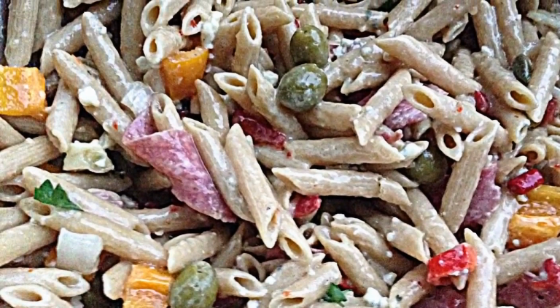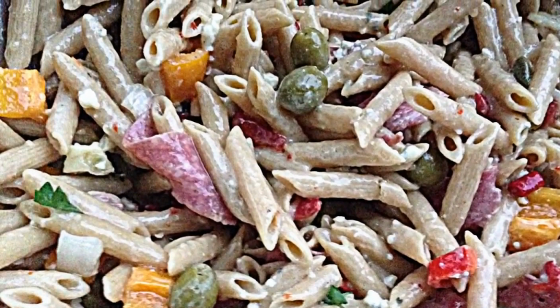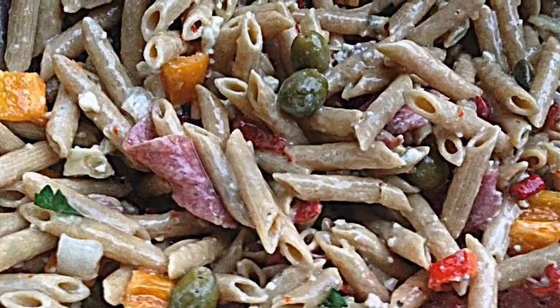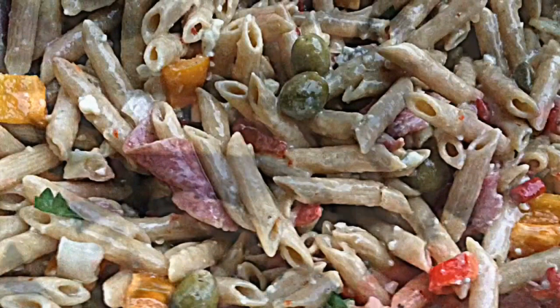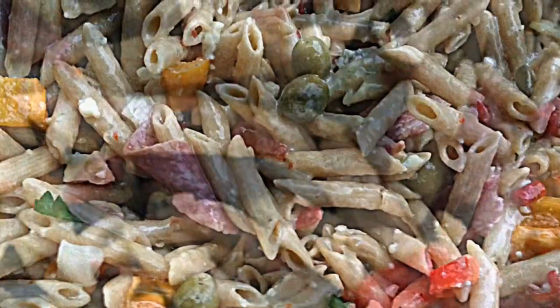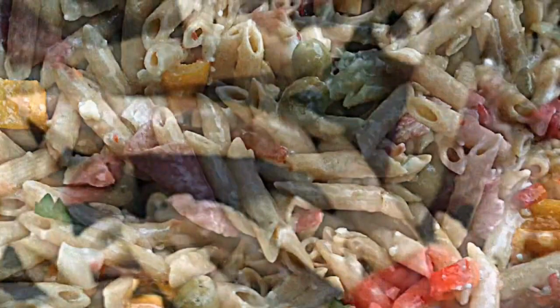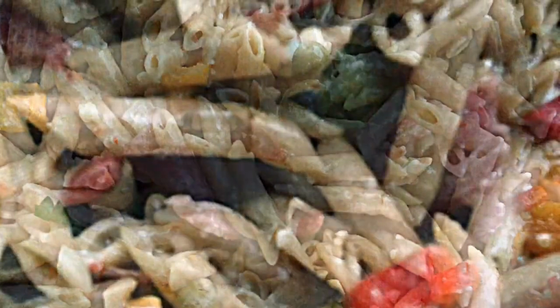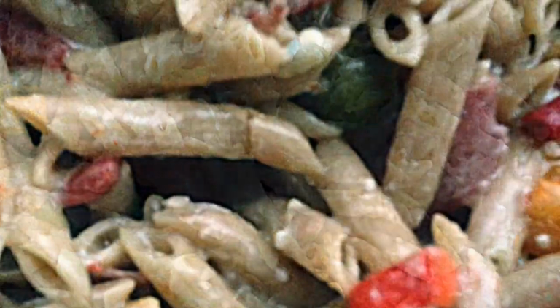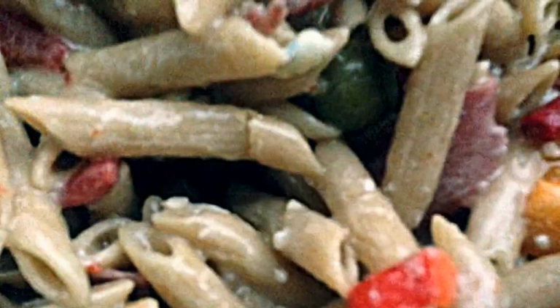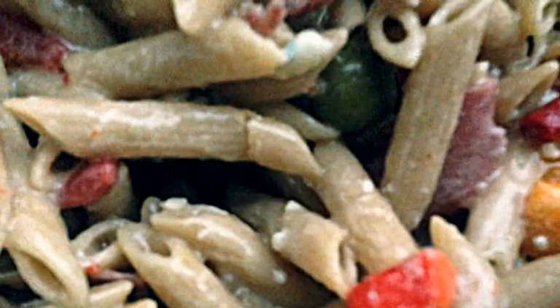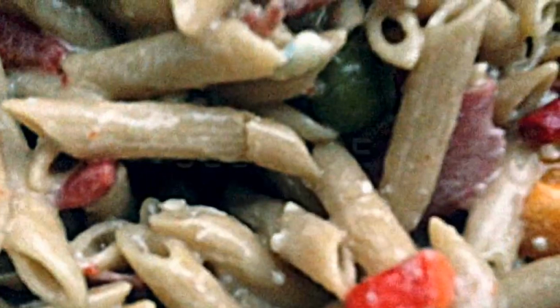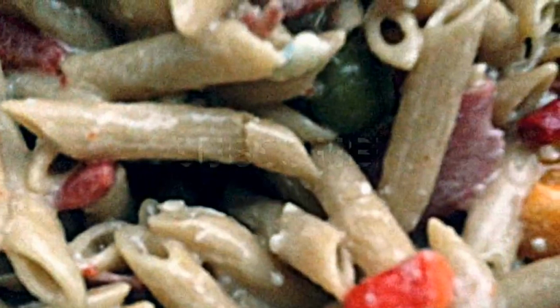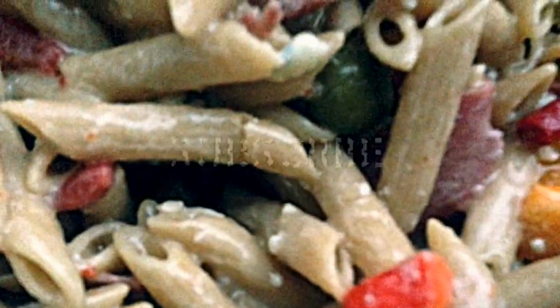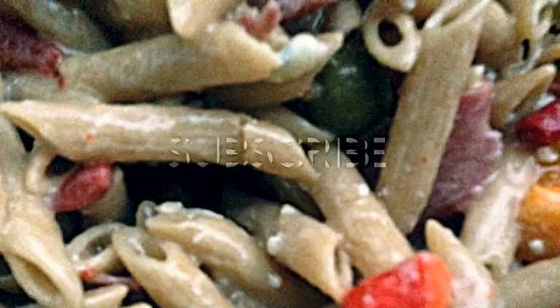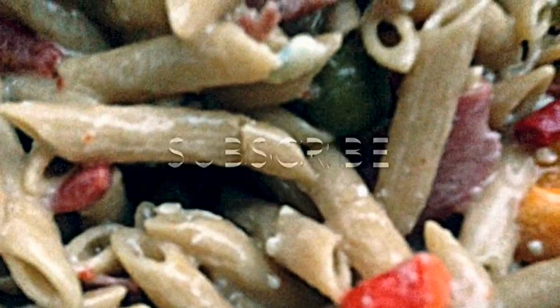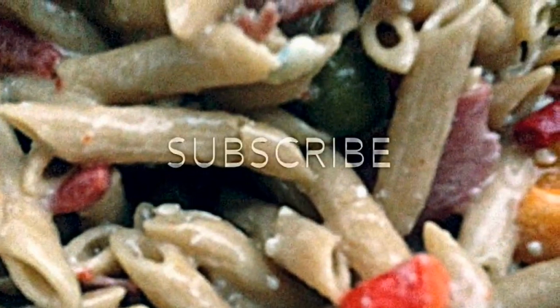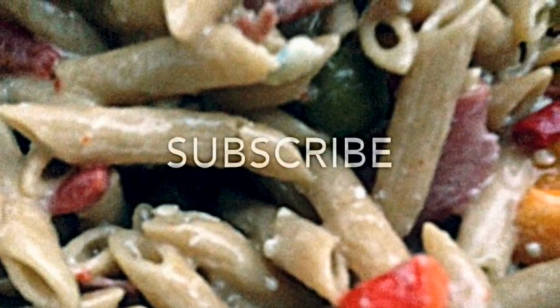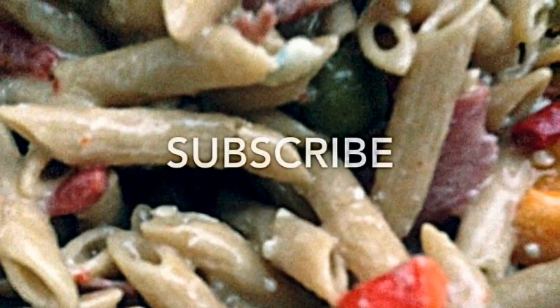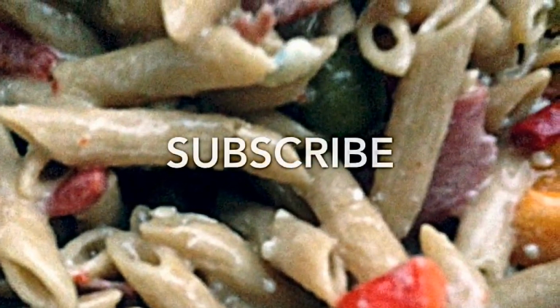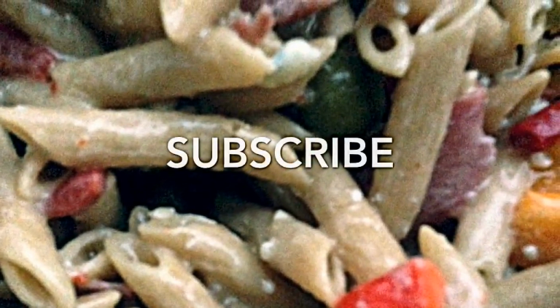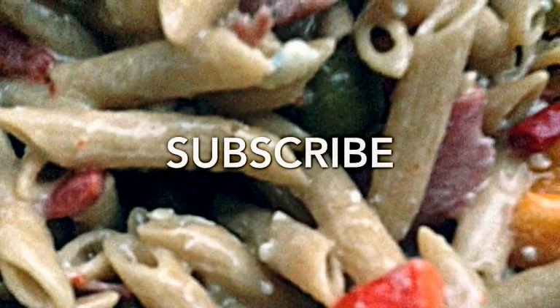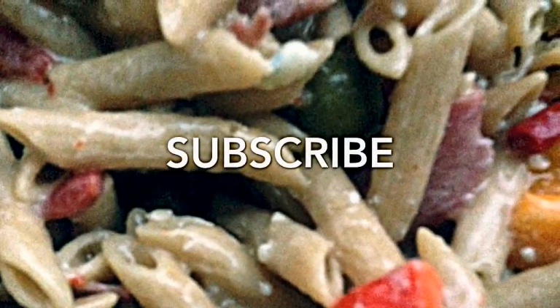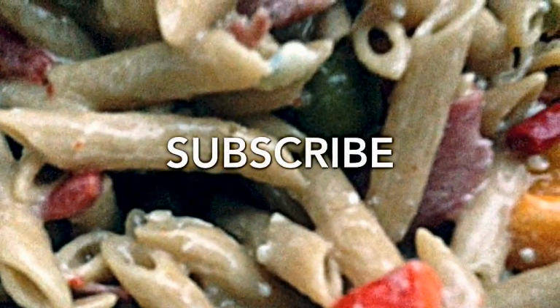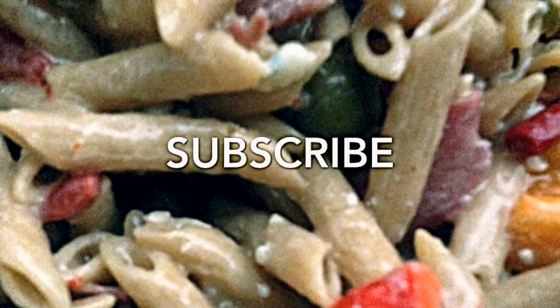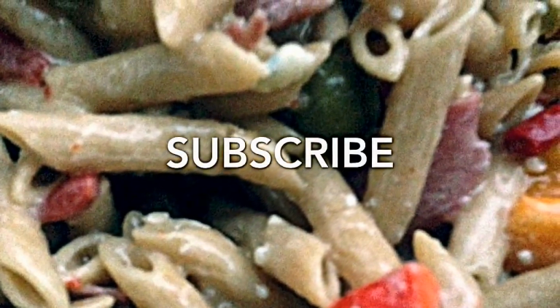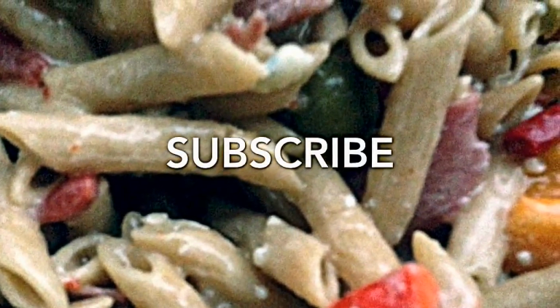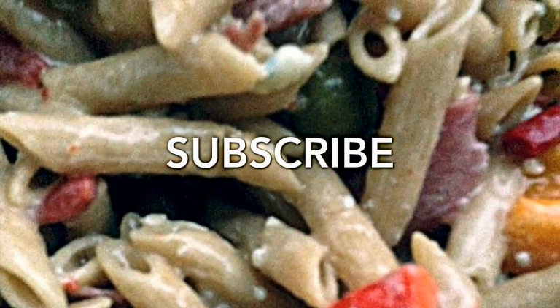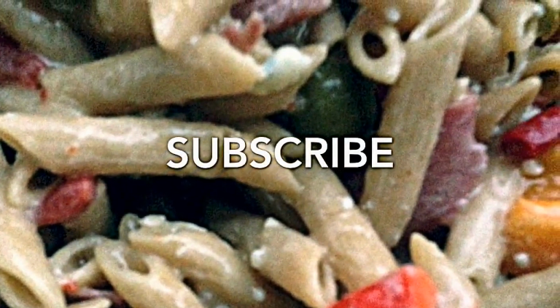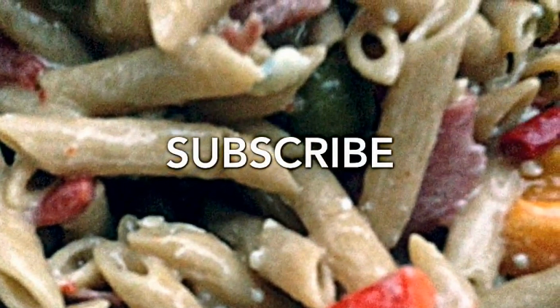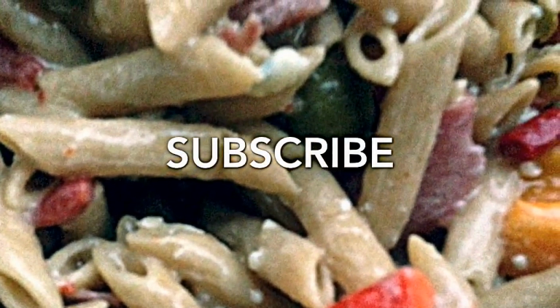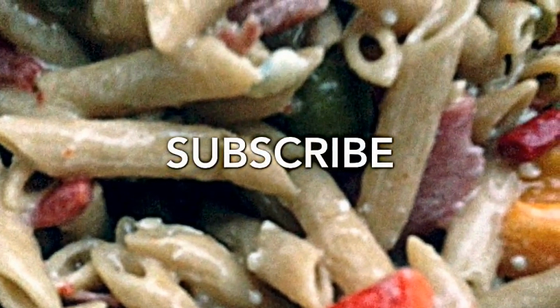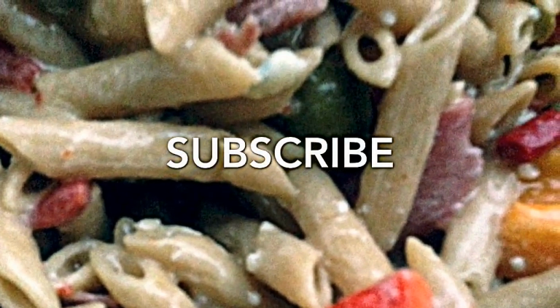Thanks for watching. Please subscribe. Take care.